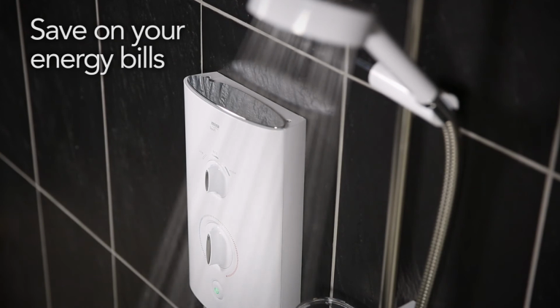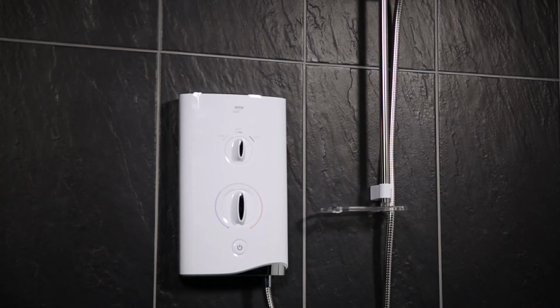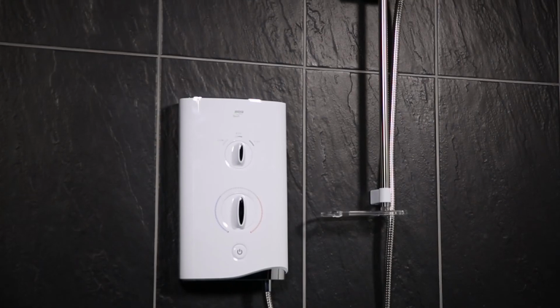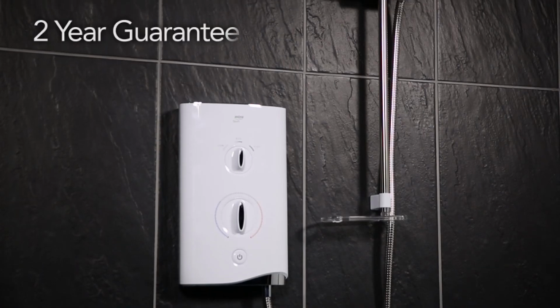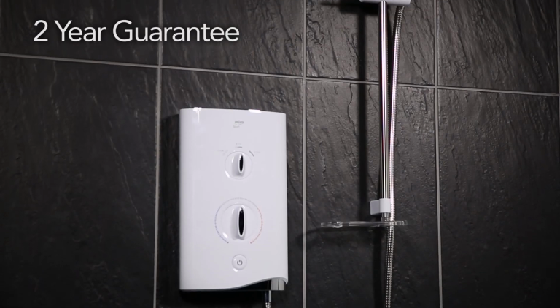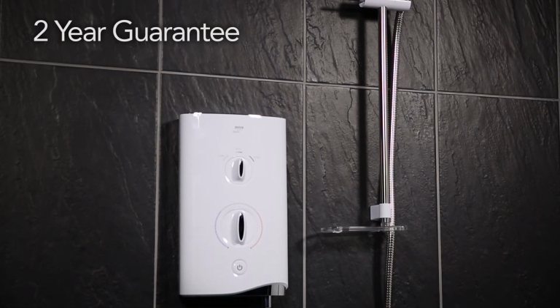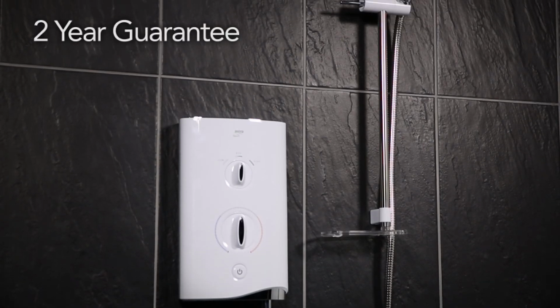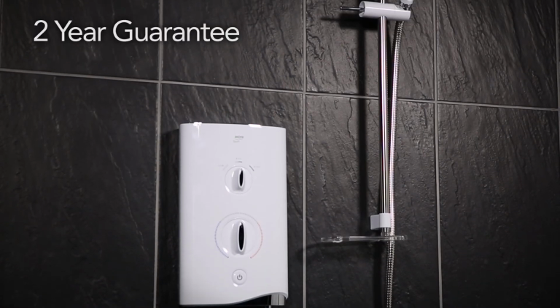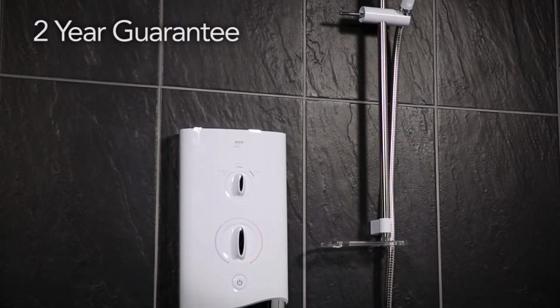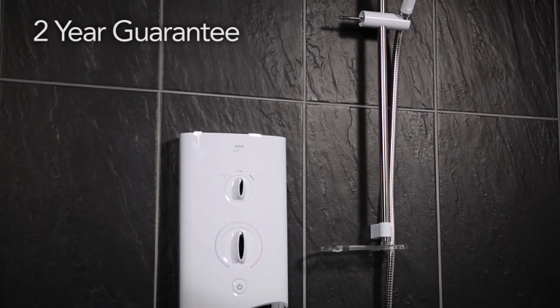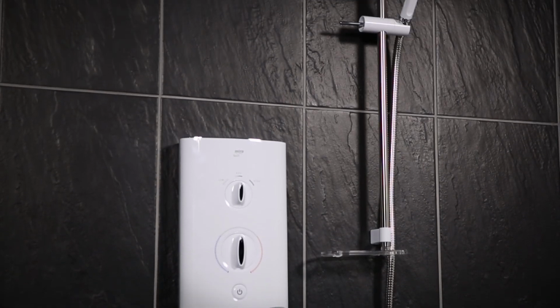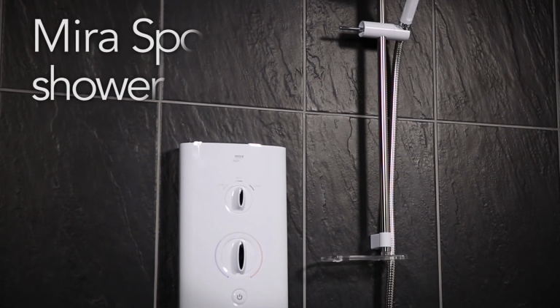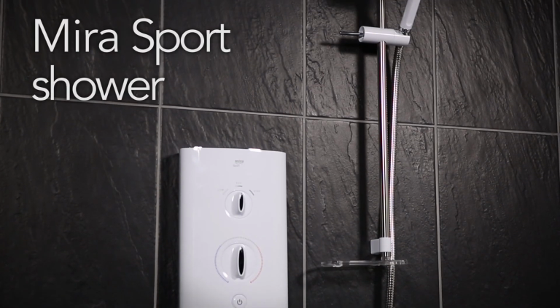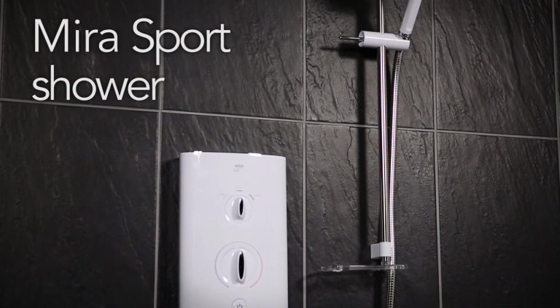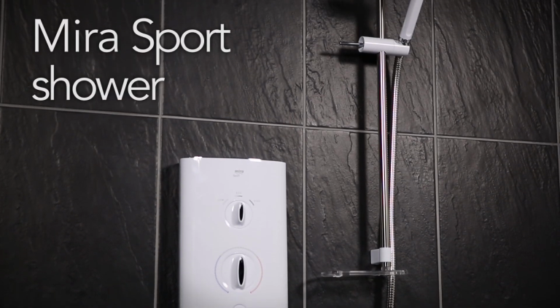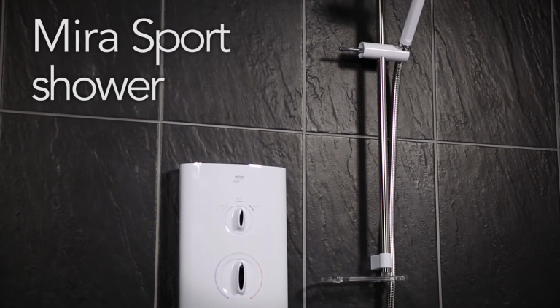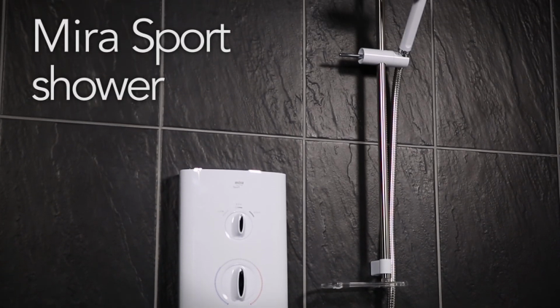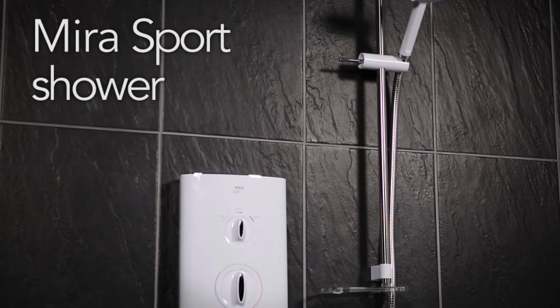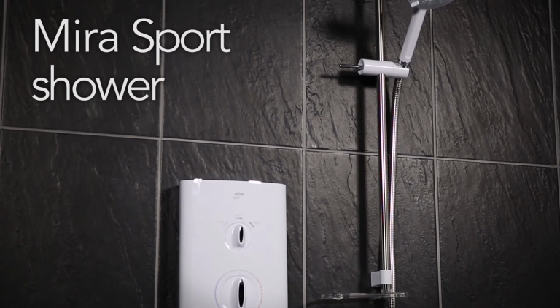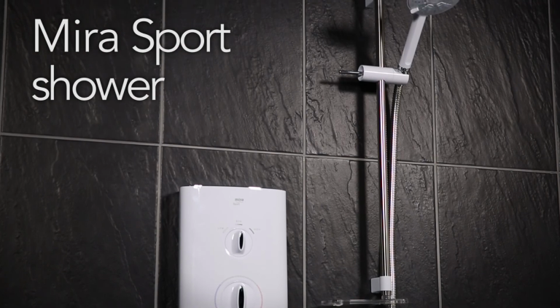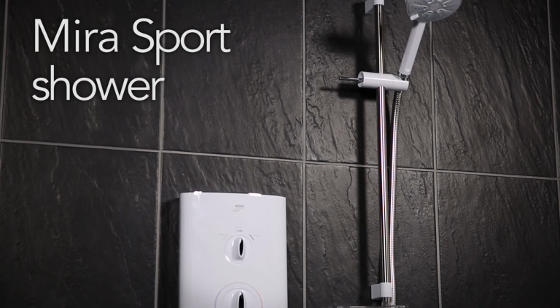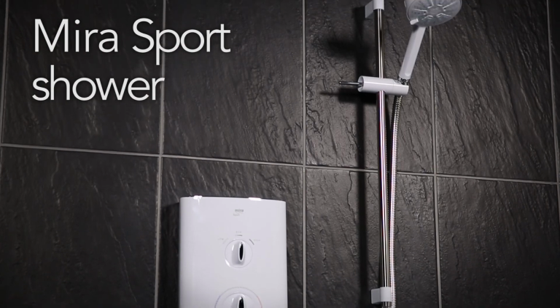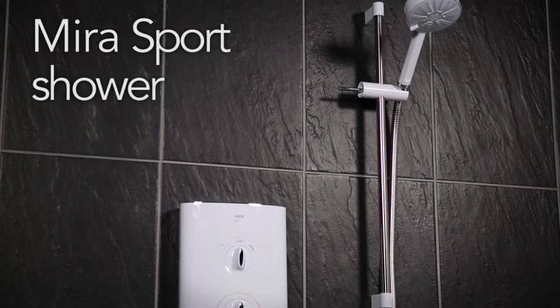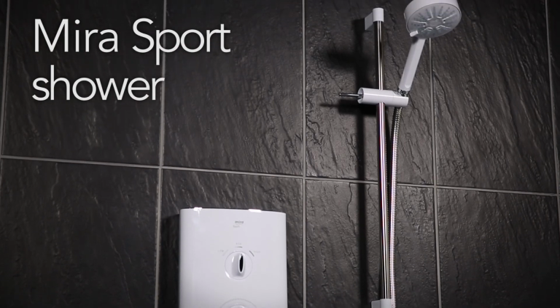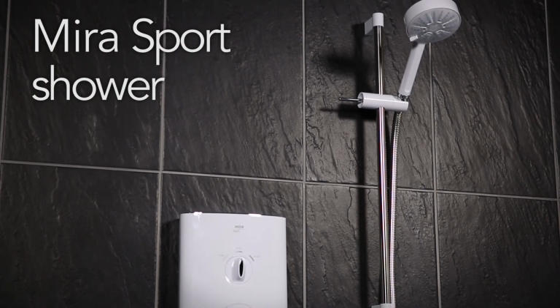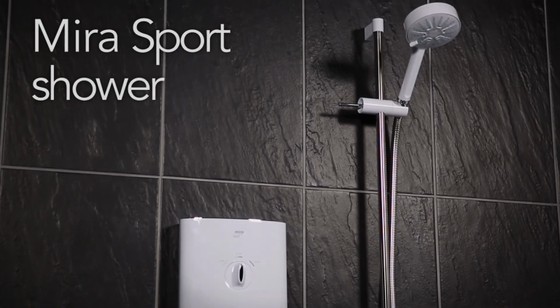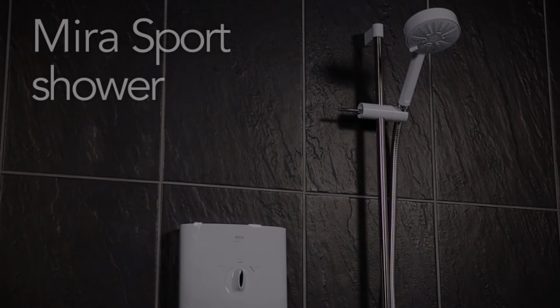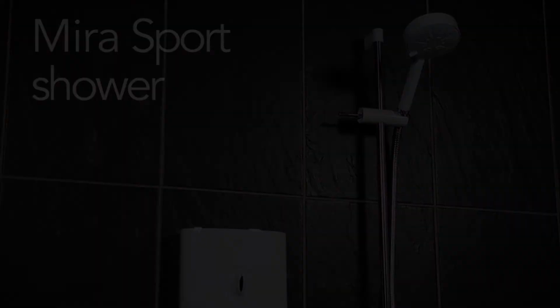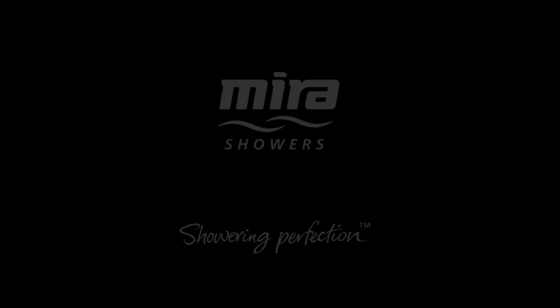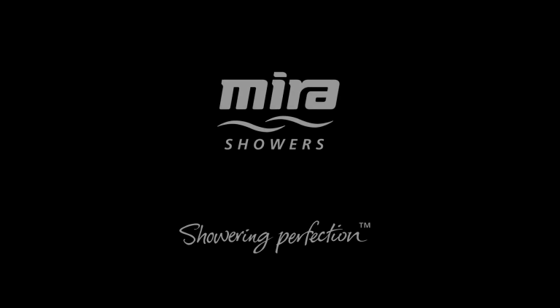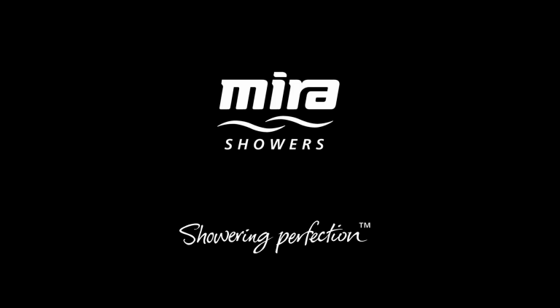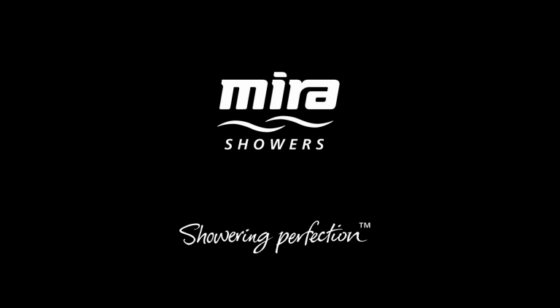Offering a two-year guarantee and the ultimate in shower experience, the Myra Sport from Myra Showers.